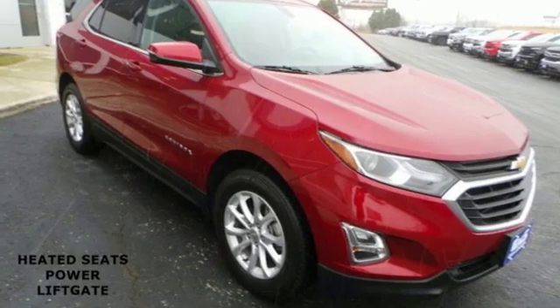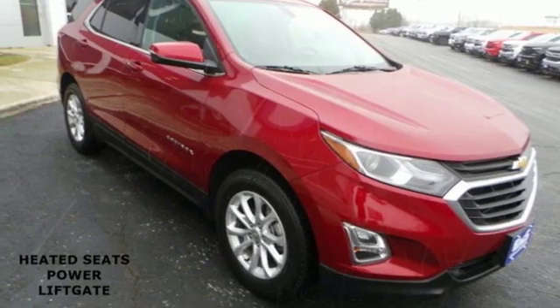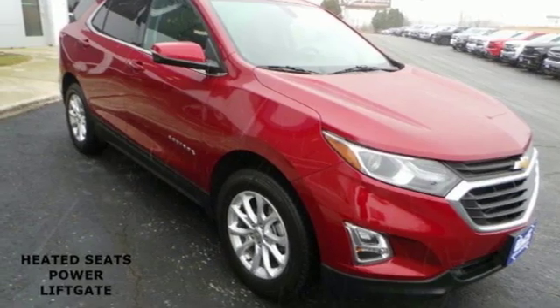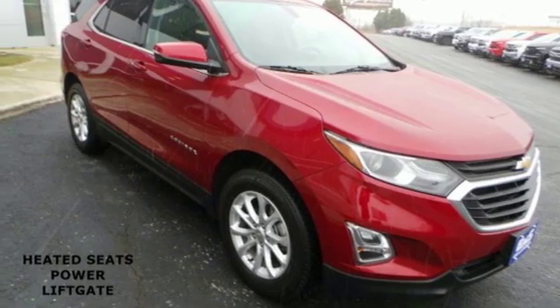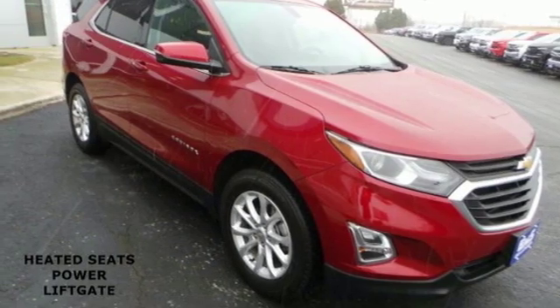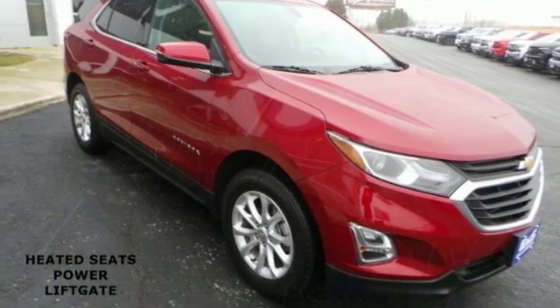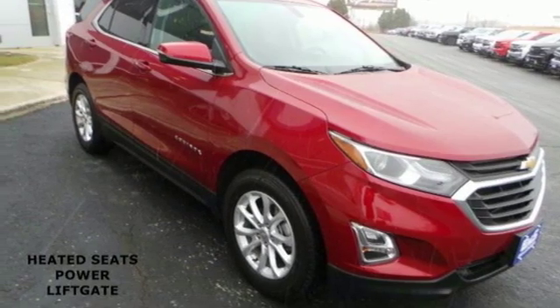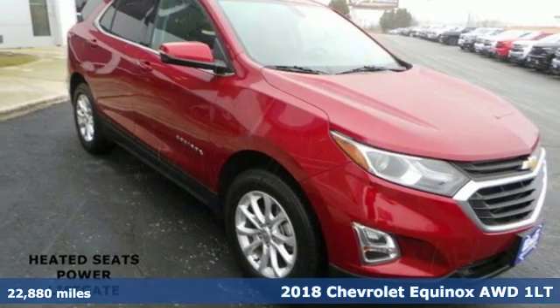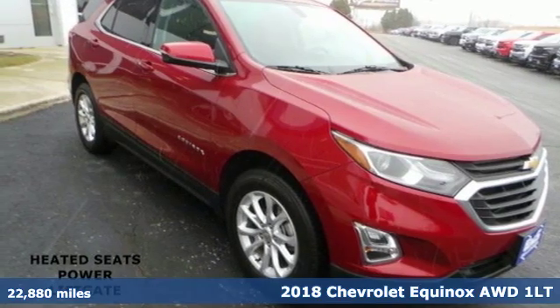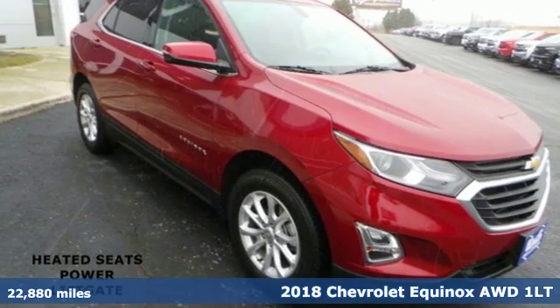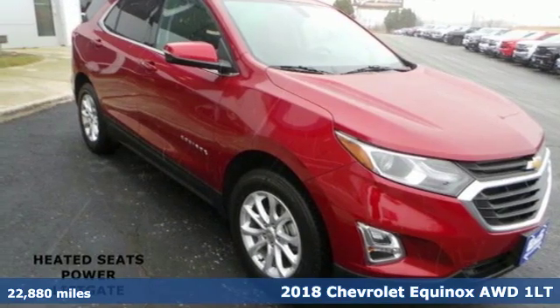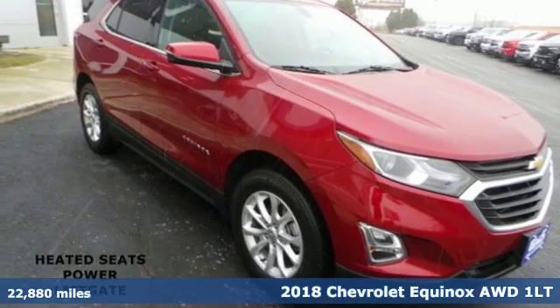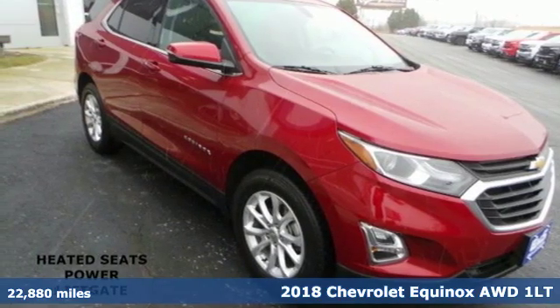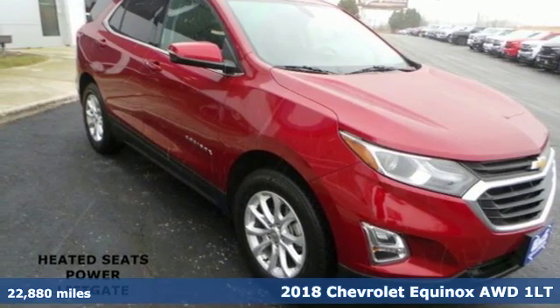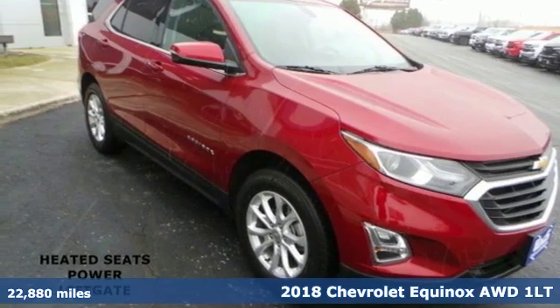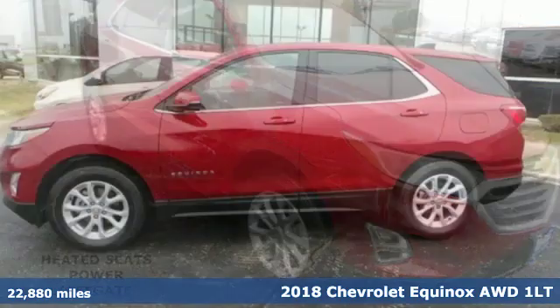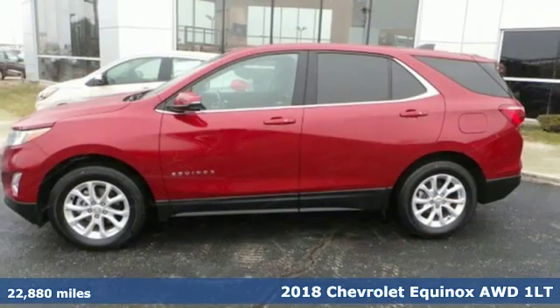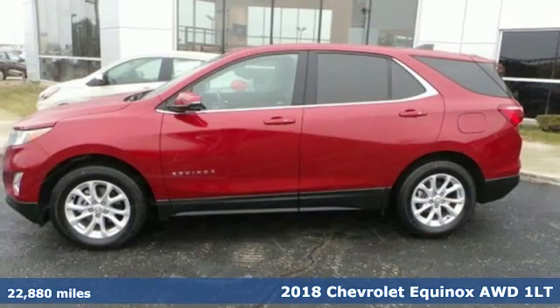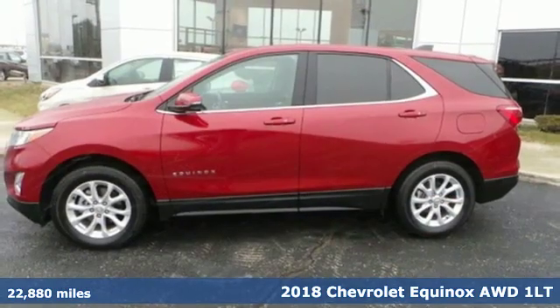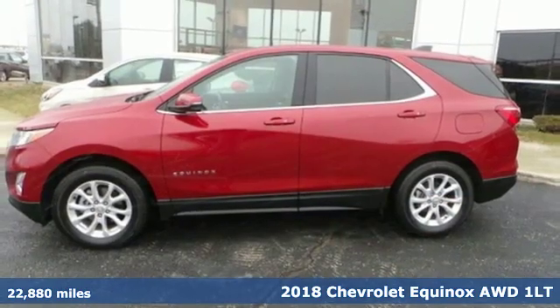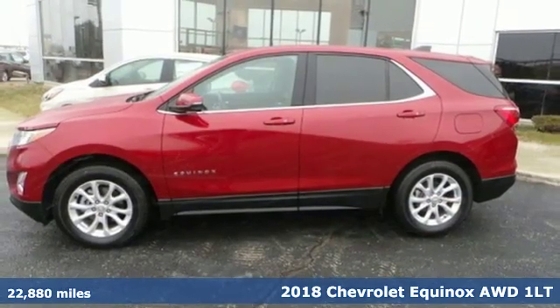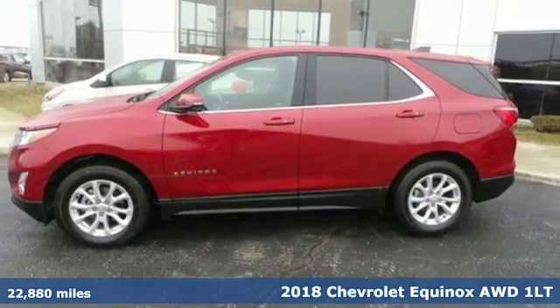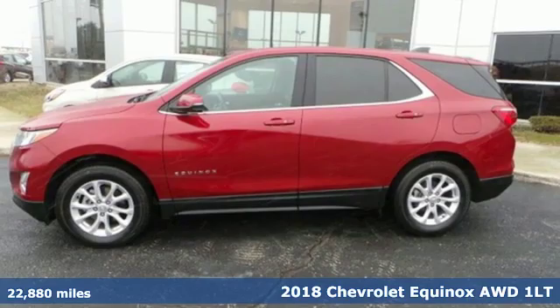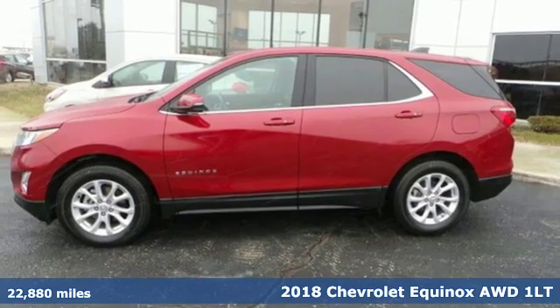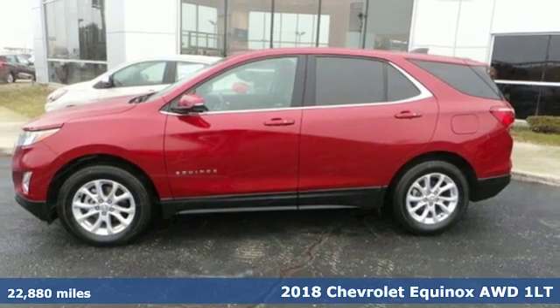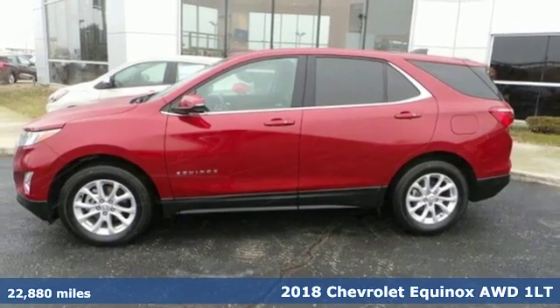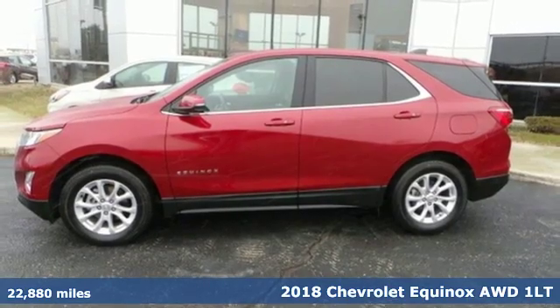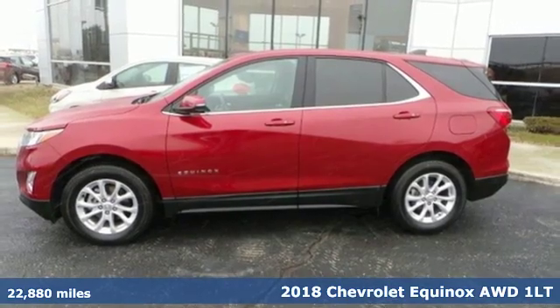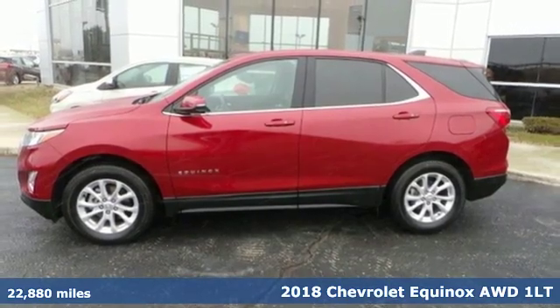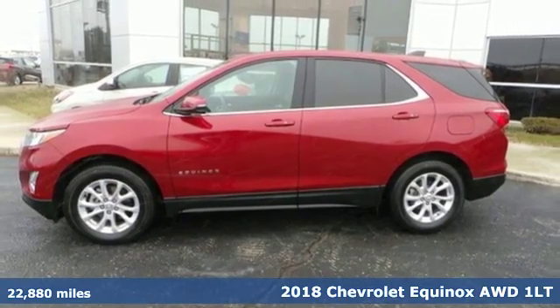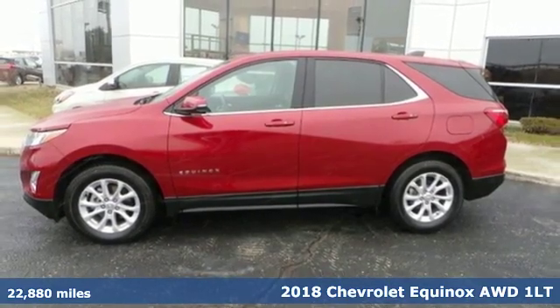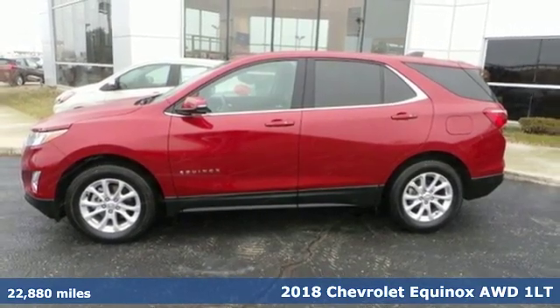Here's a 2018 Chevrolet Equinox. Performance, value, durability — Chevy.